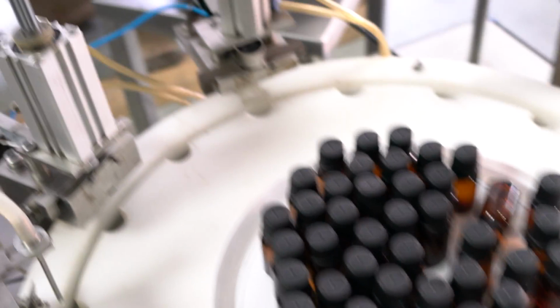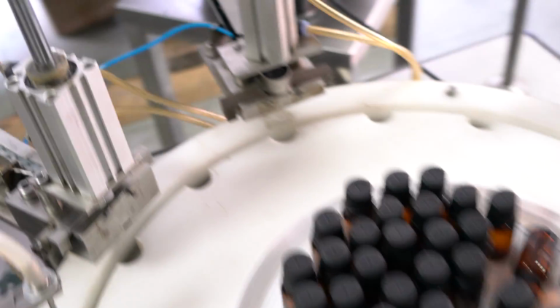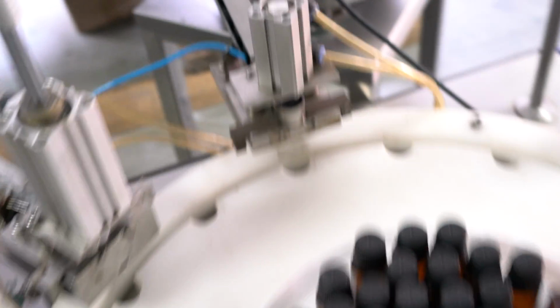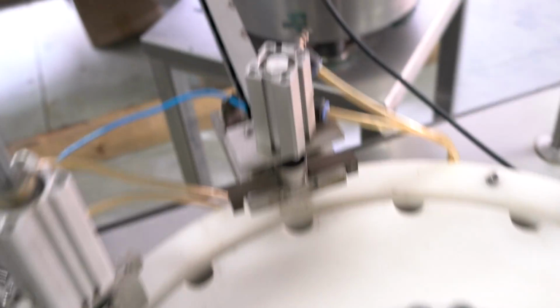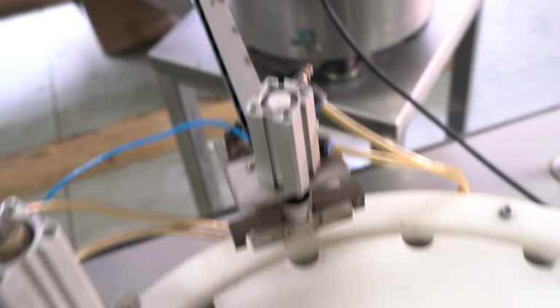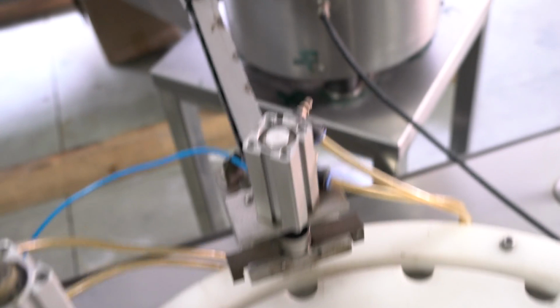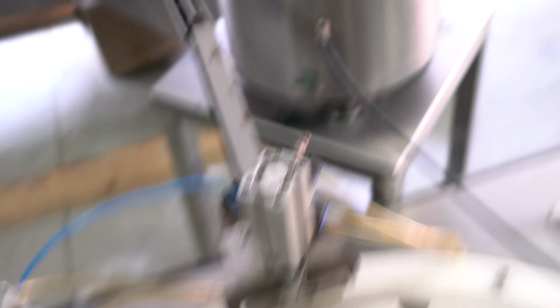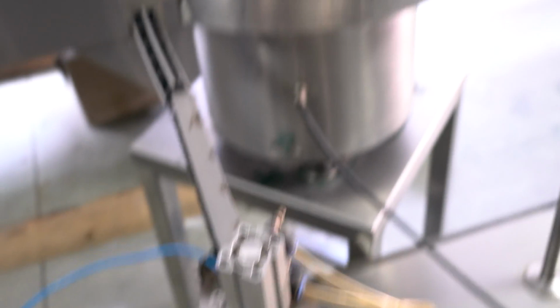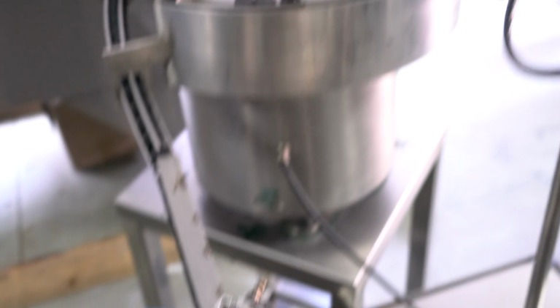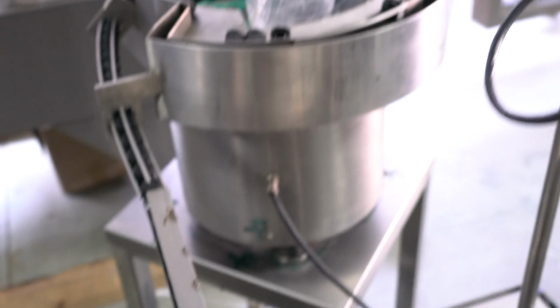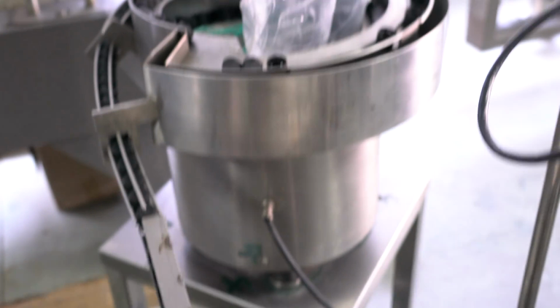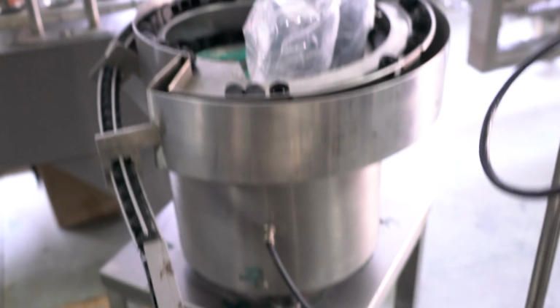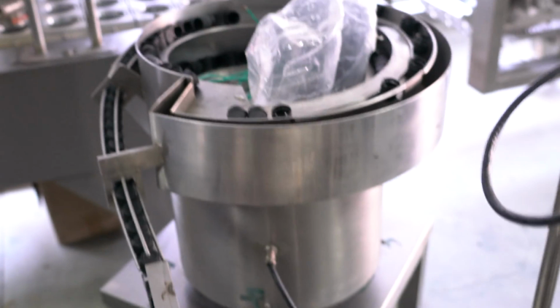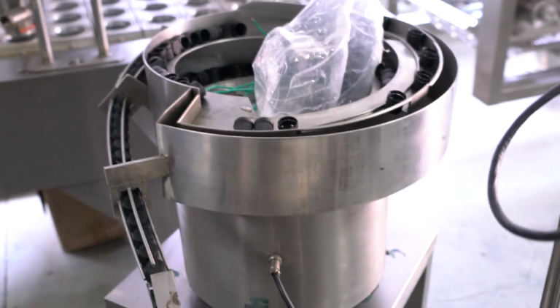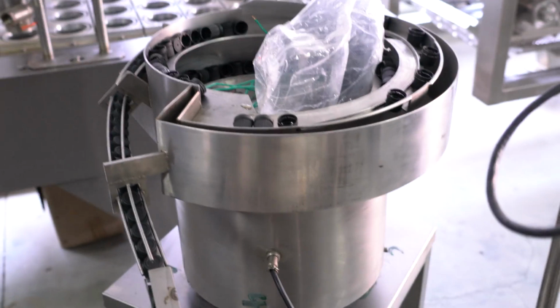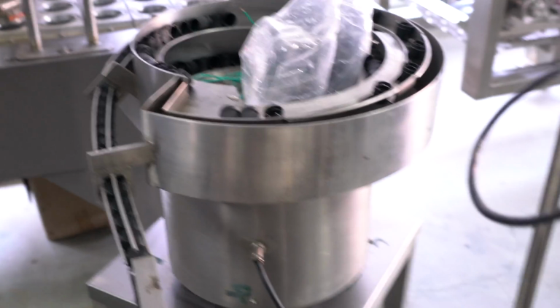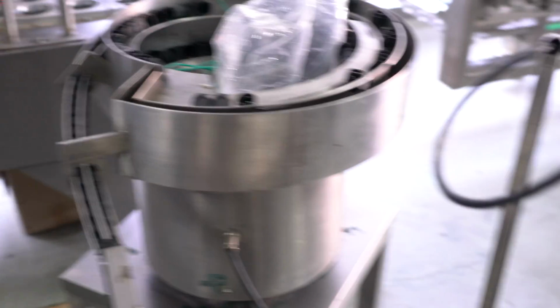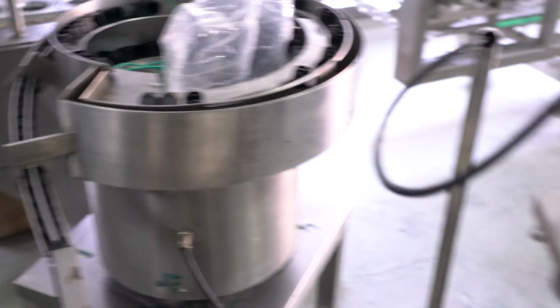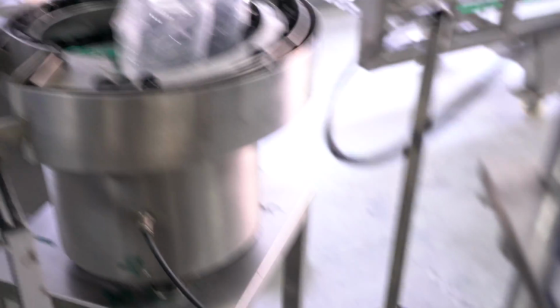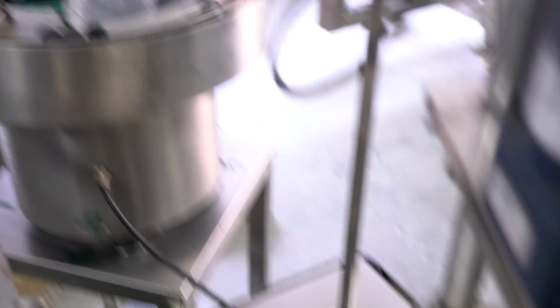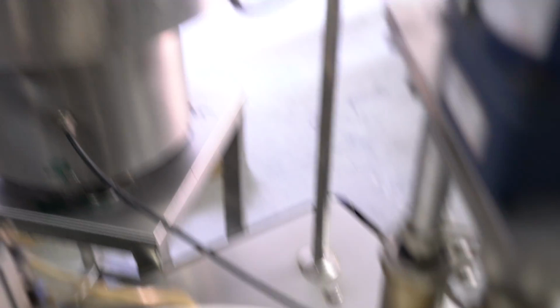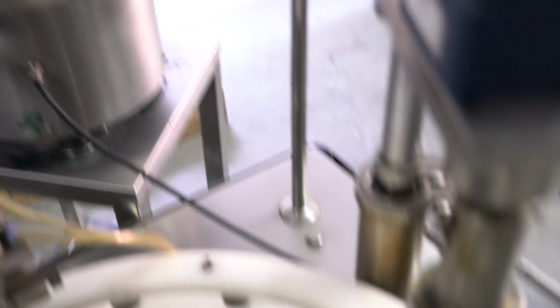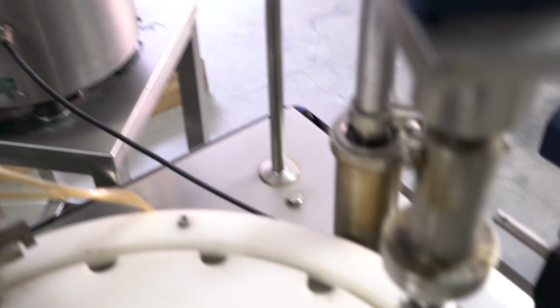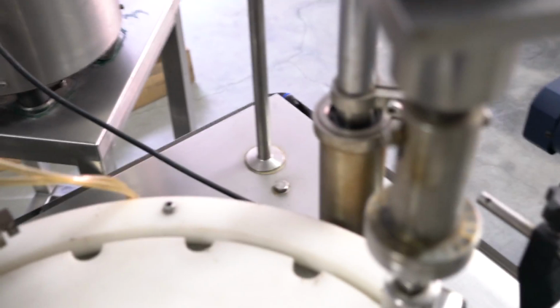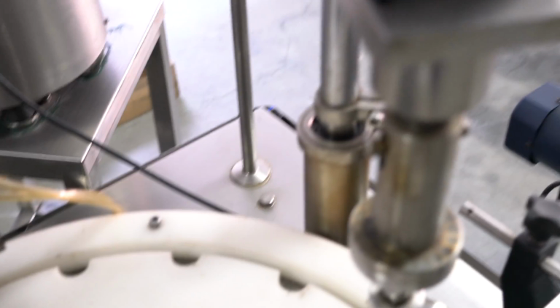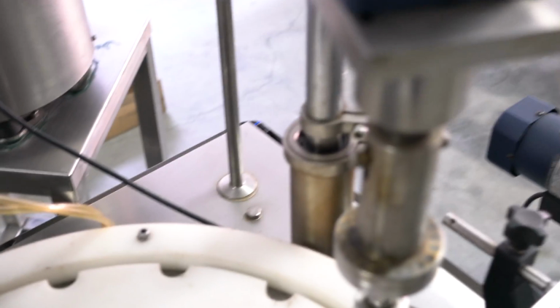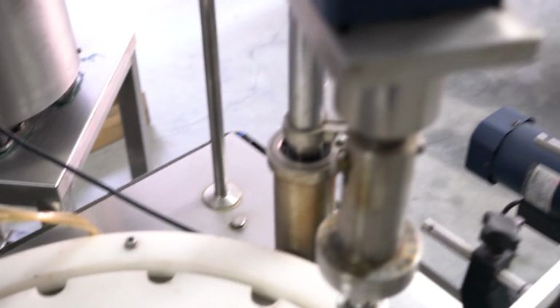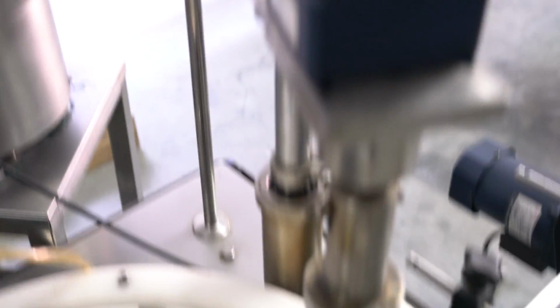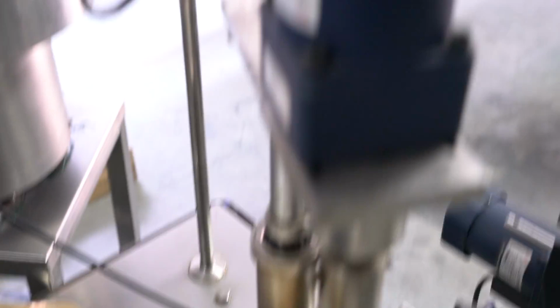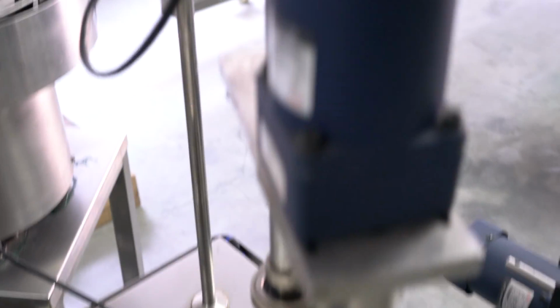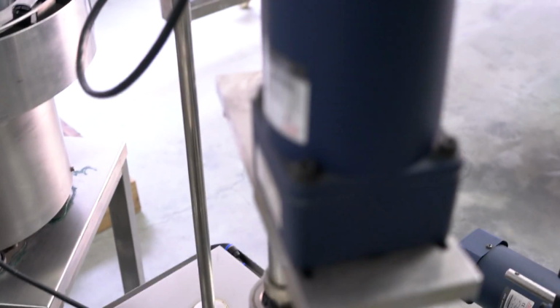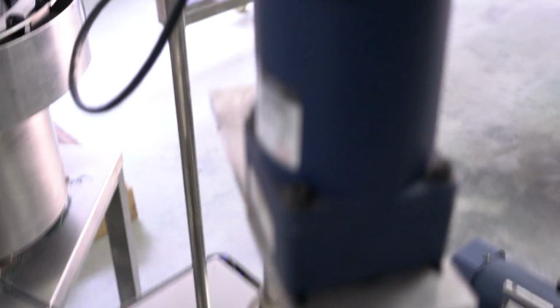This is for caps, caps bubbles. This is for the capping head, the motor.